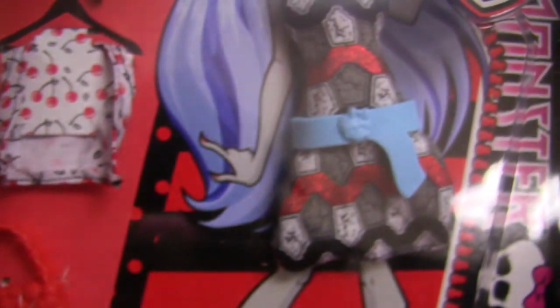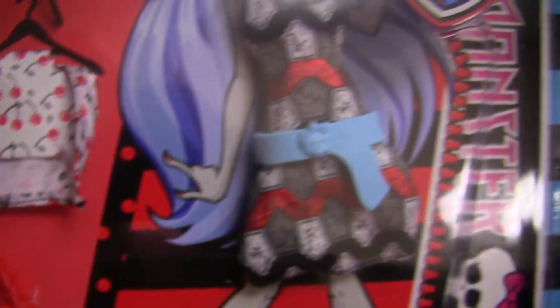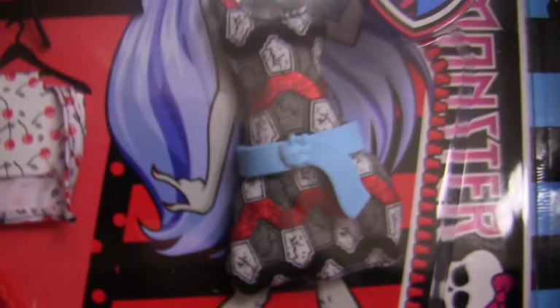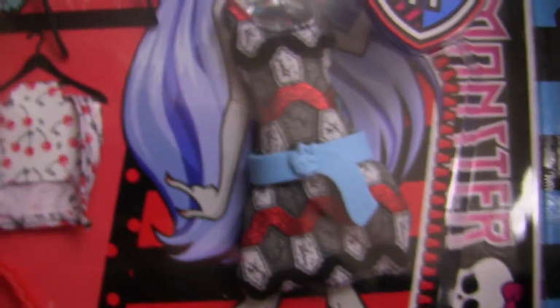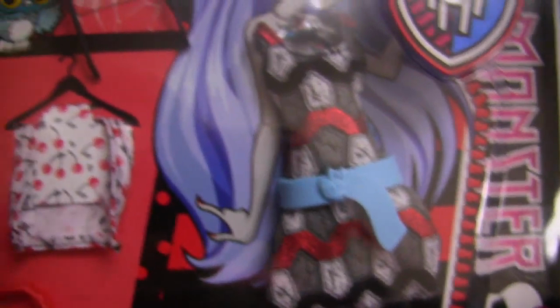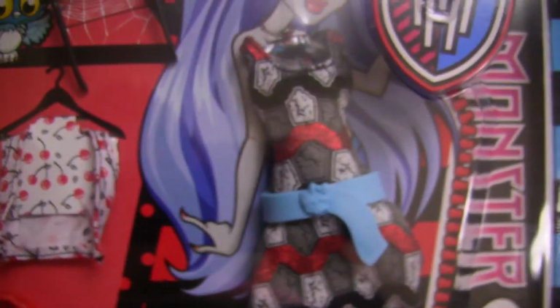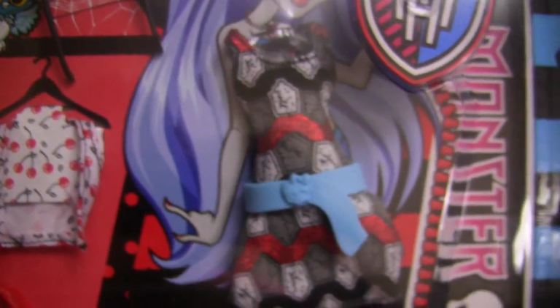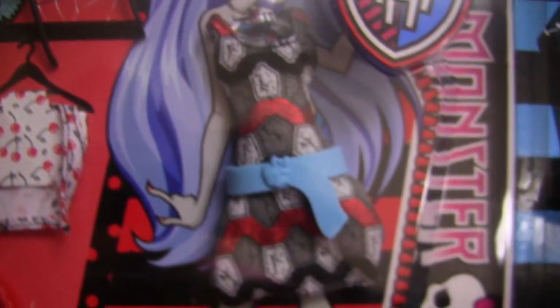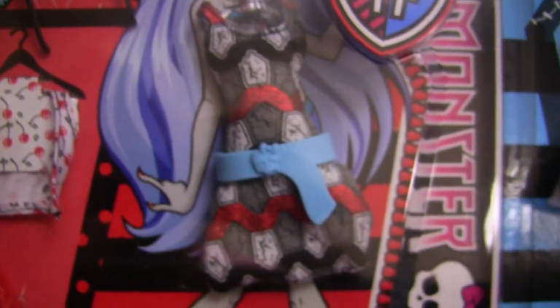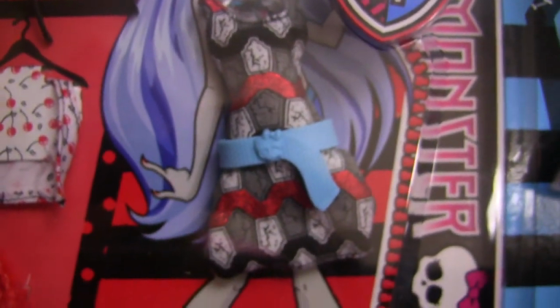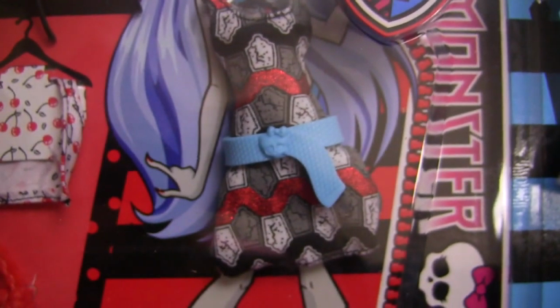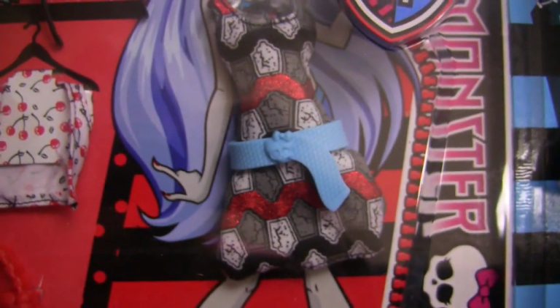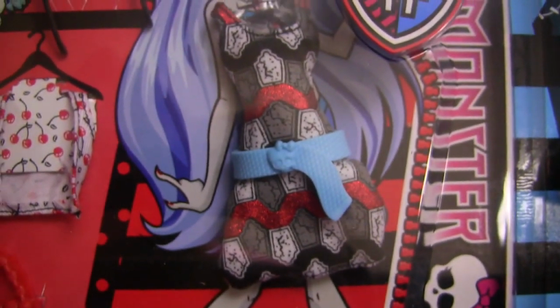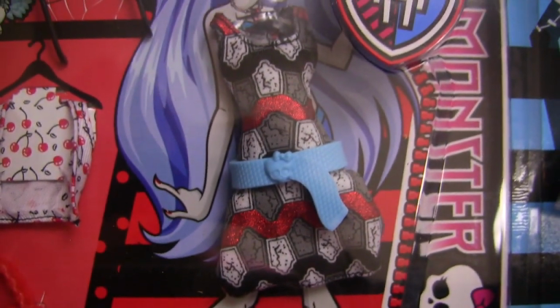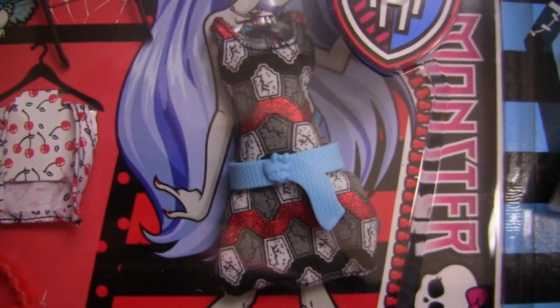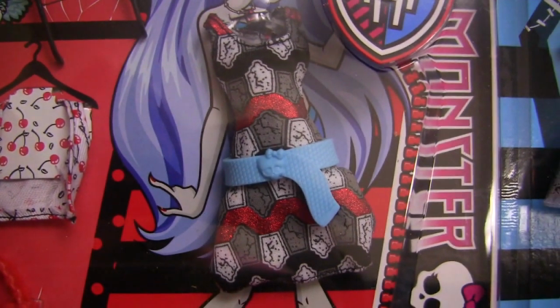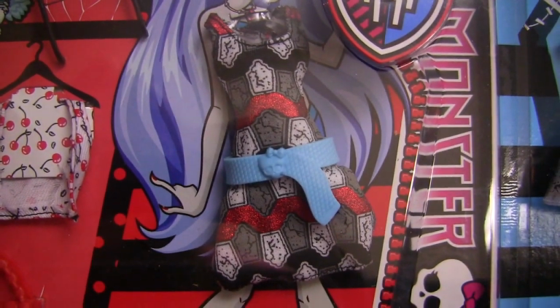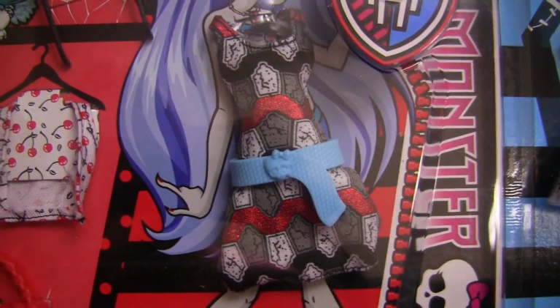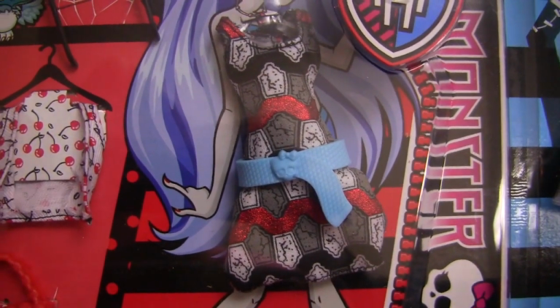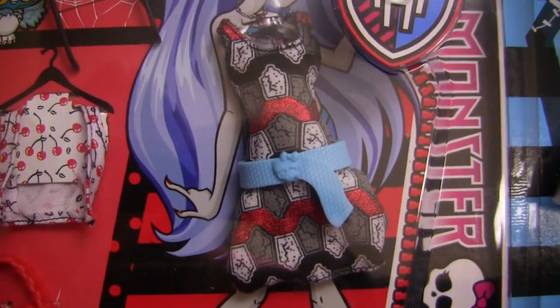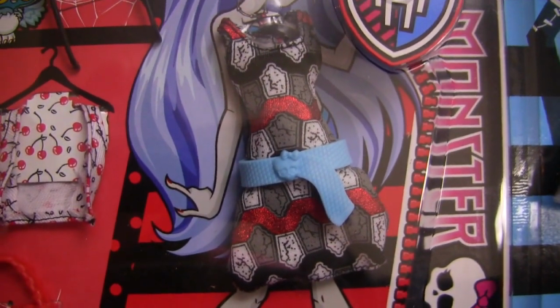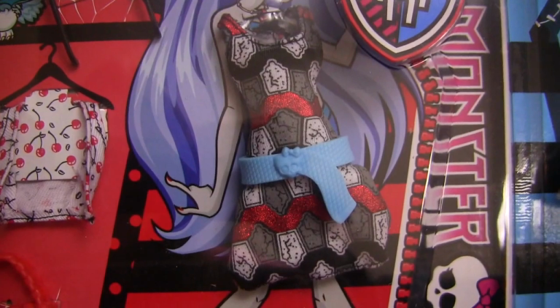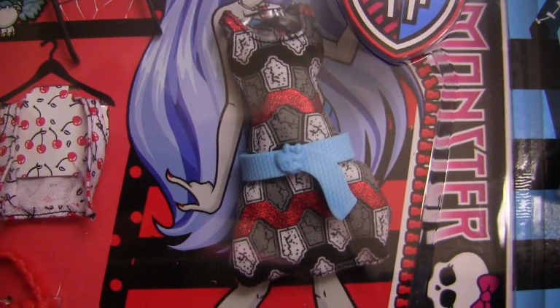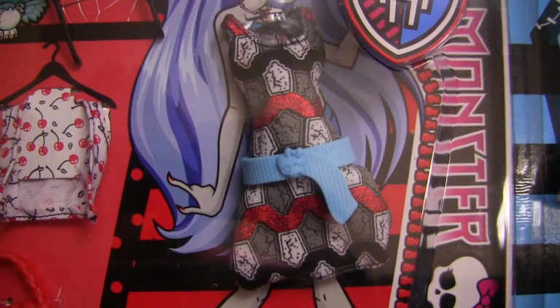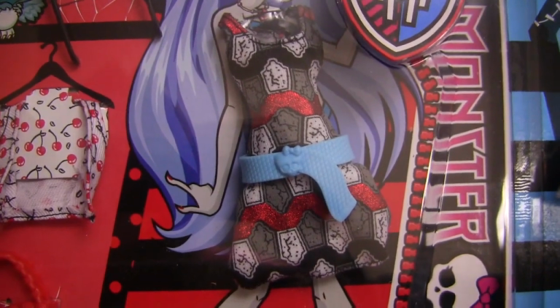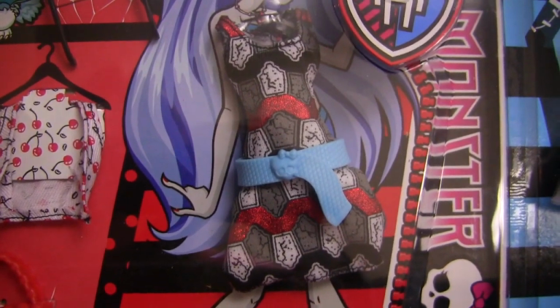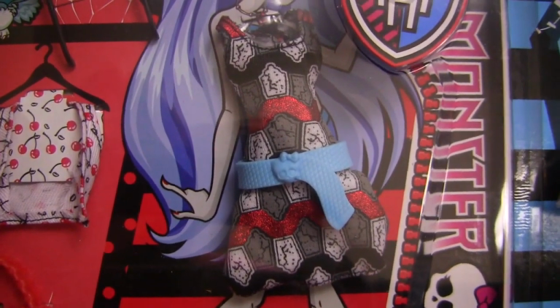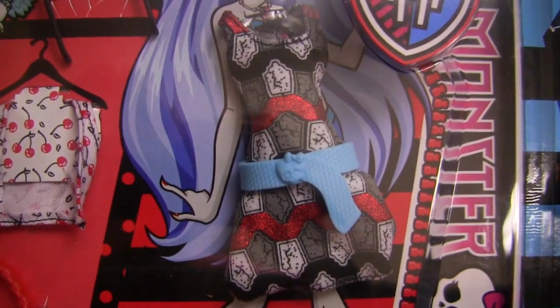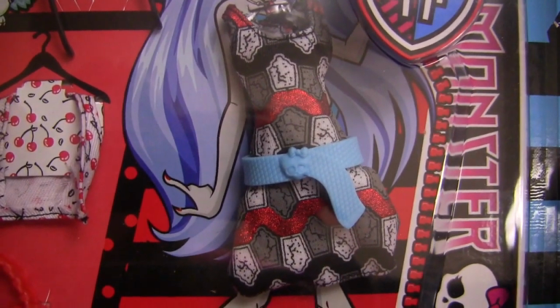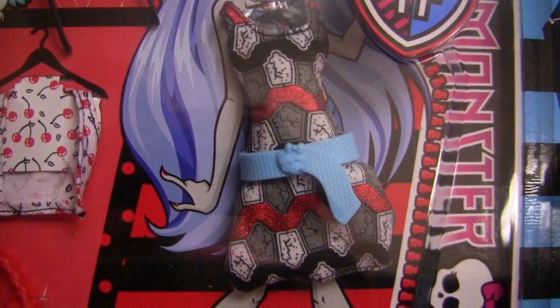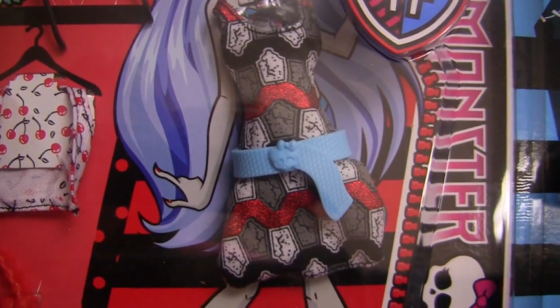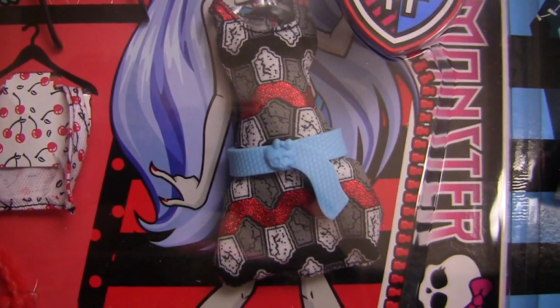And here's her dress — it has a bunch of tombstones on it, with a Monster High belt!